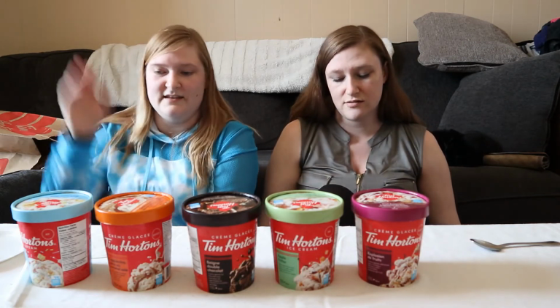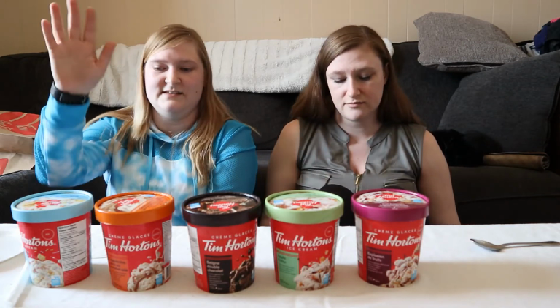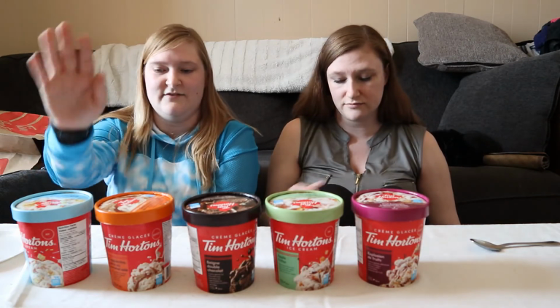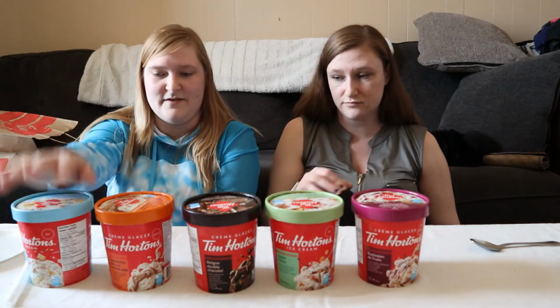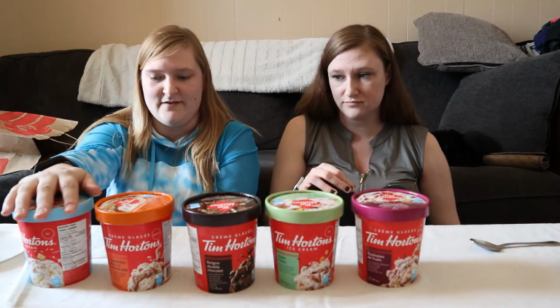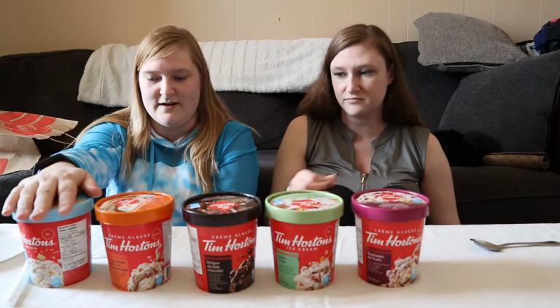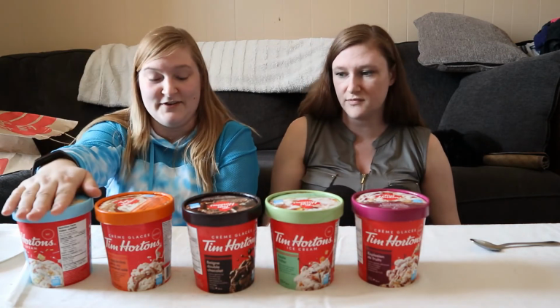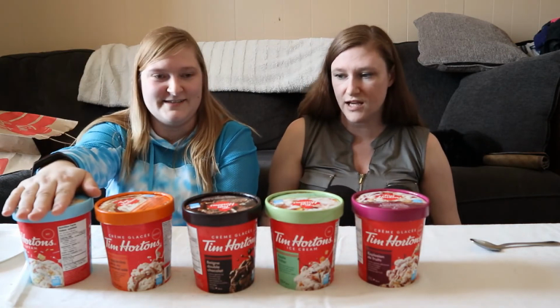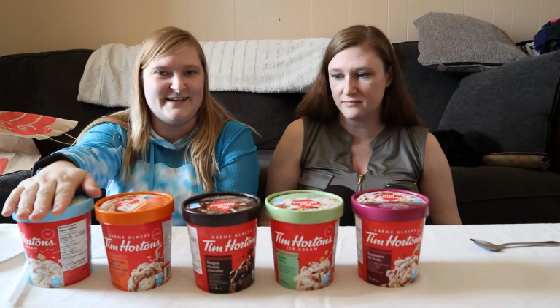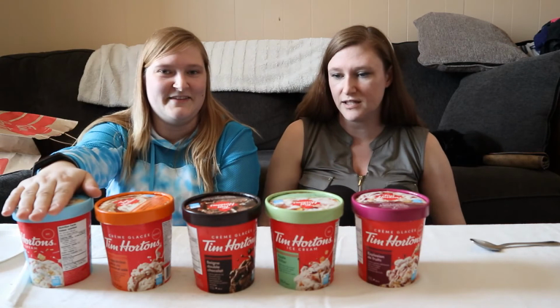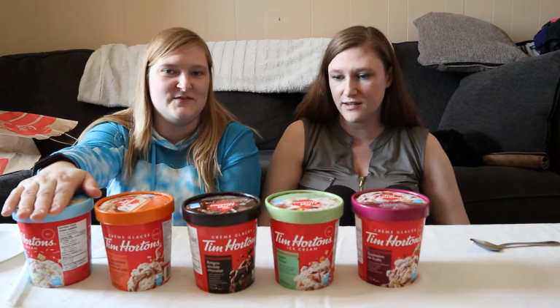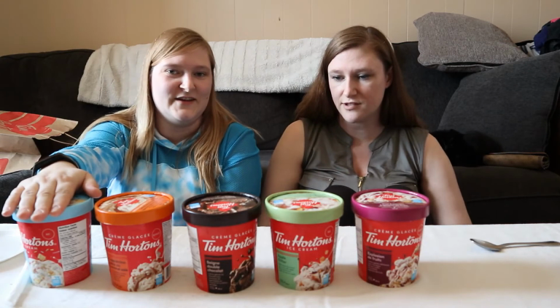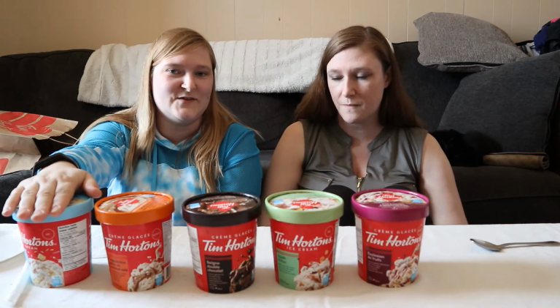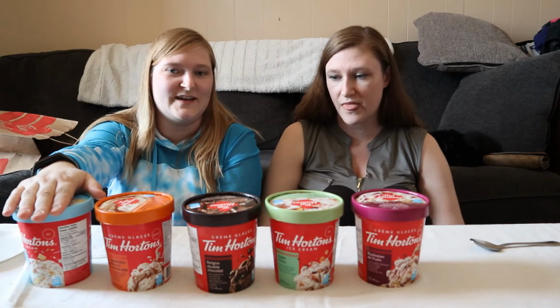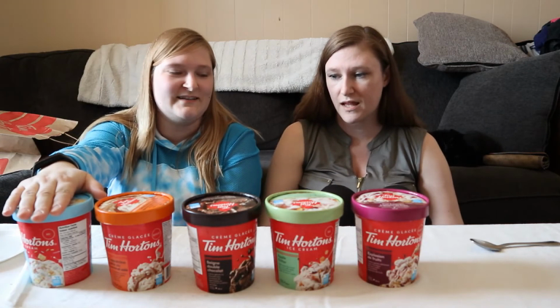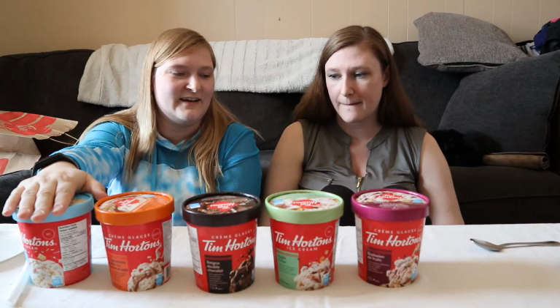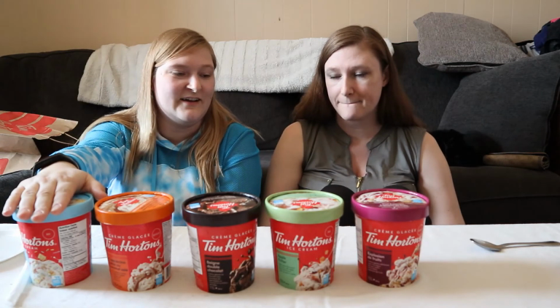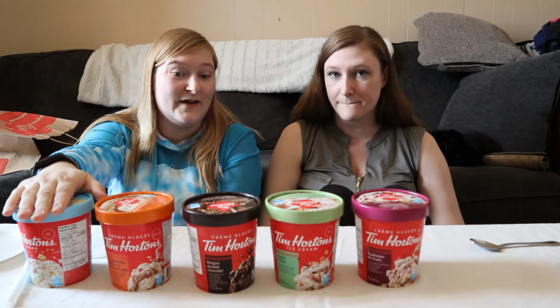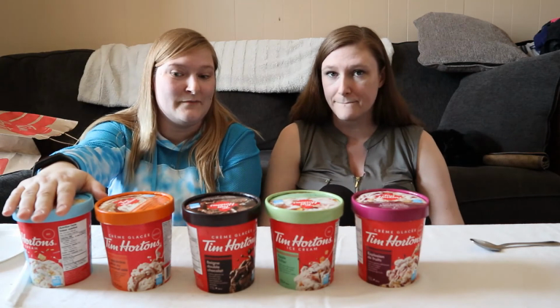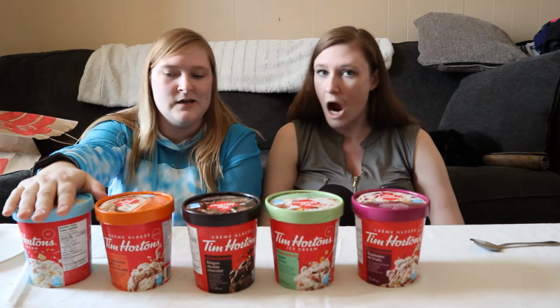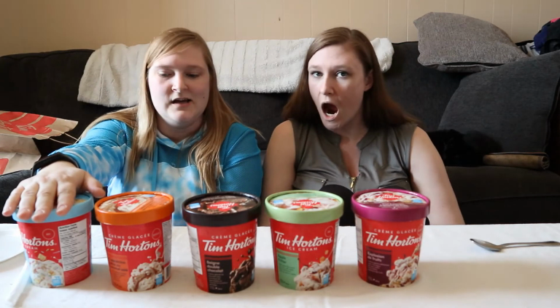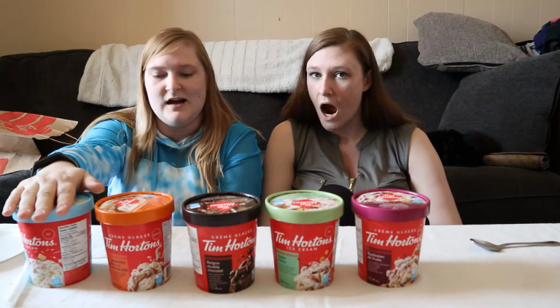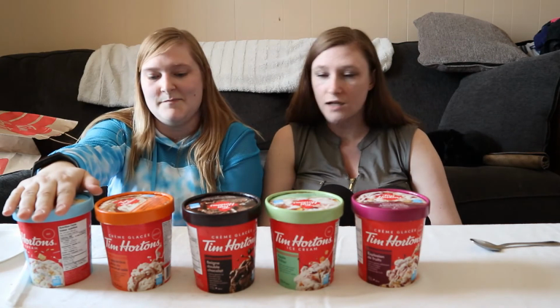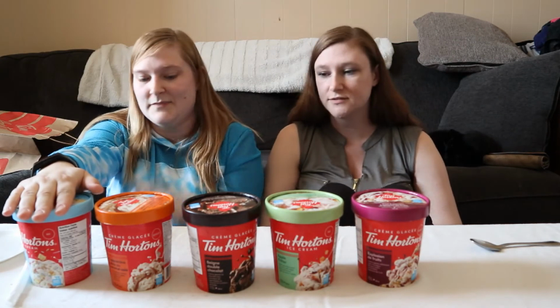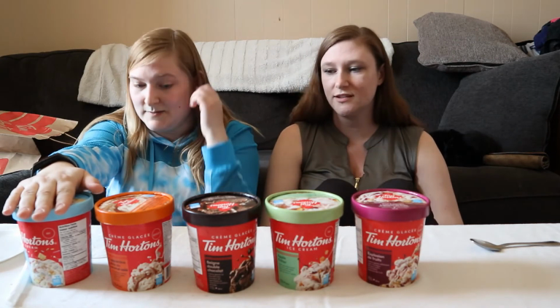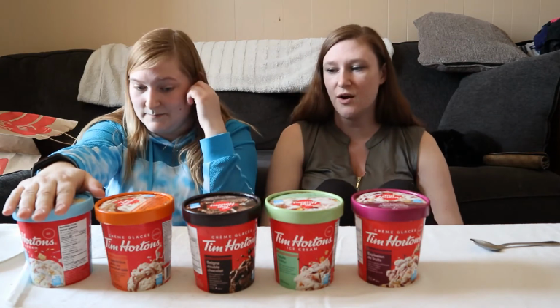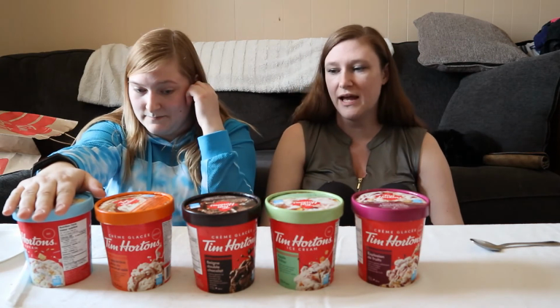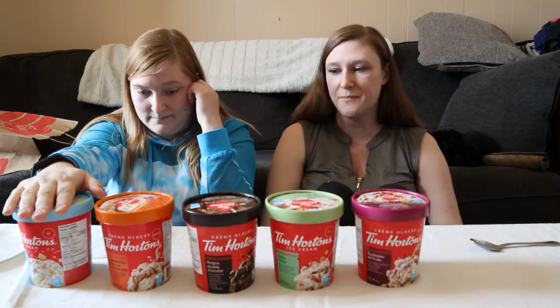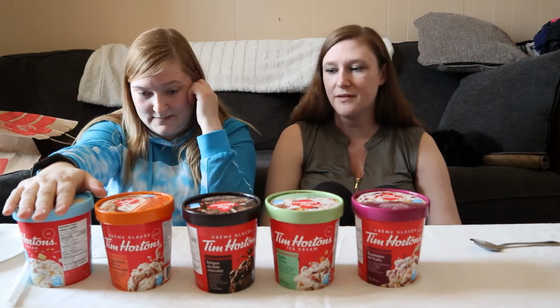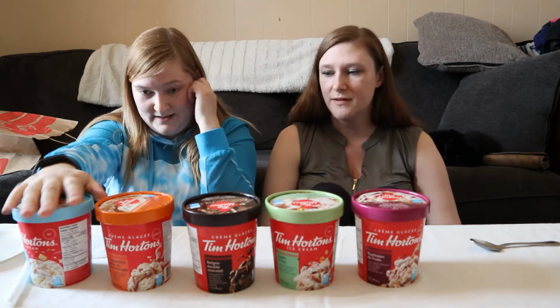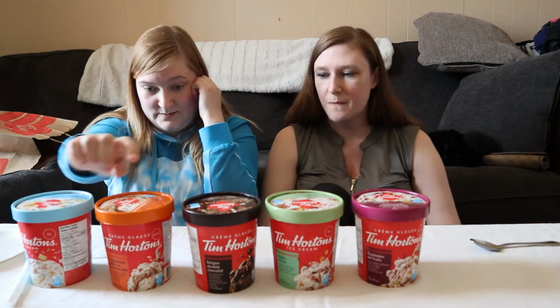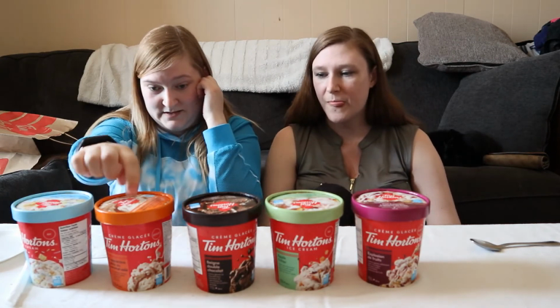This is definitely my favorite. I'm really excited to end this video so I can go ham on it — and this one too.